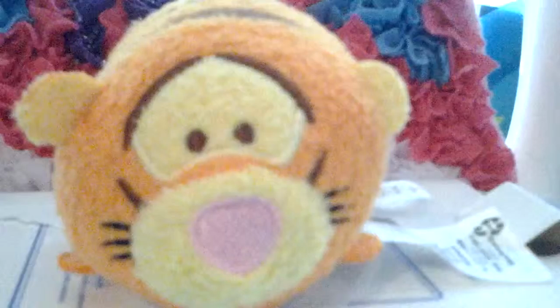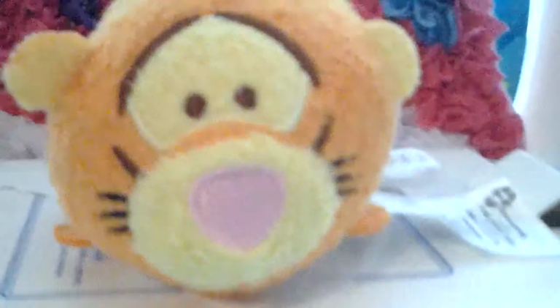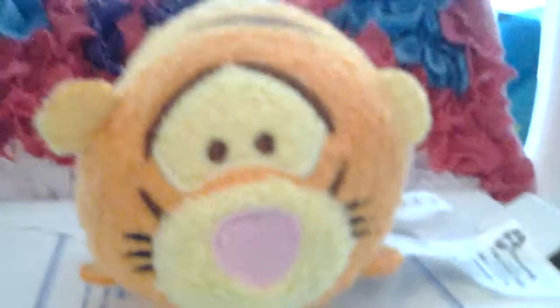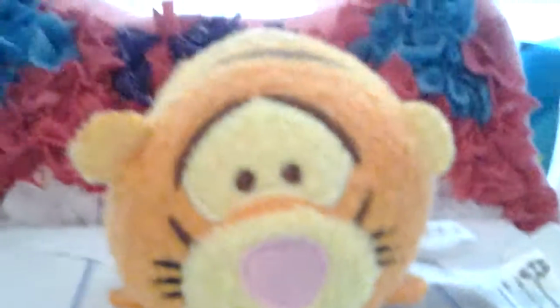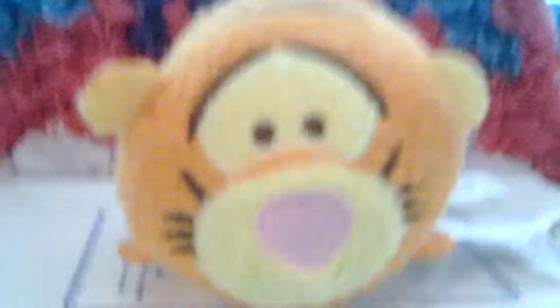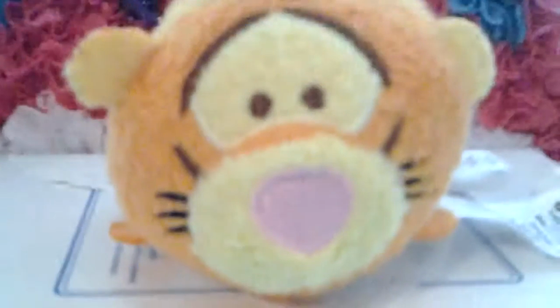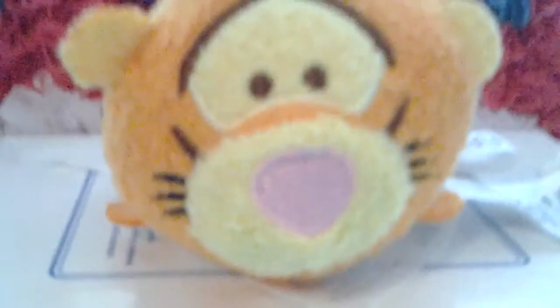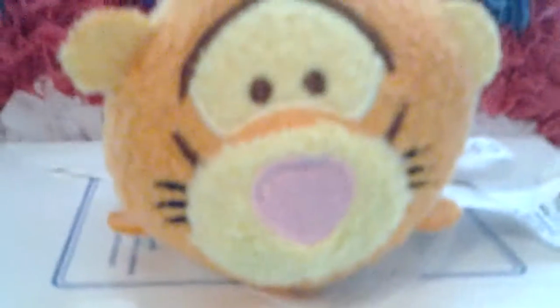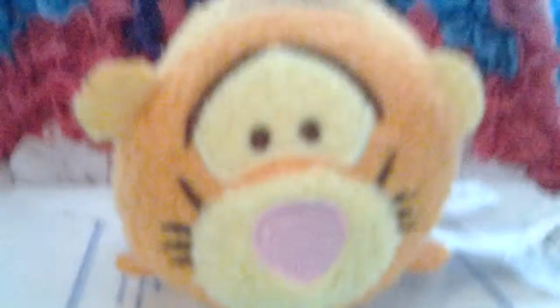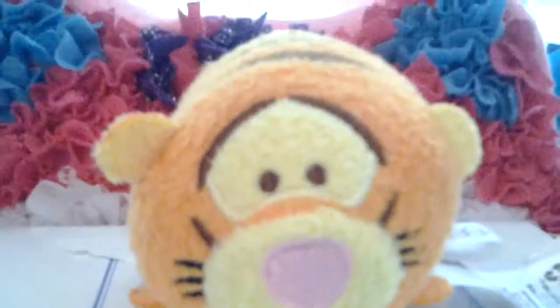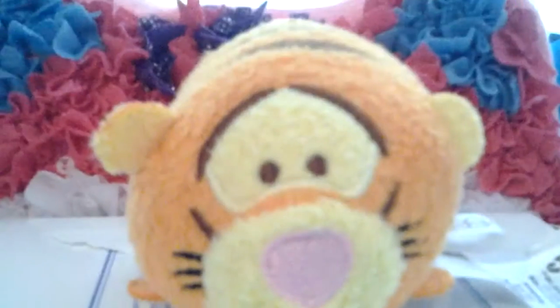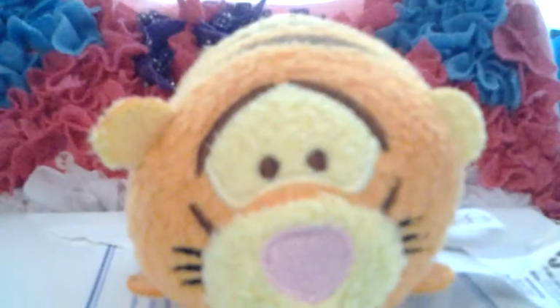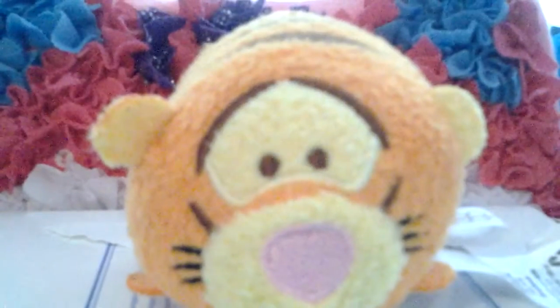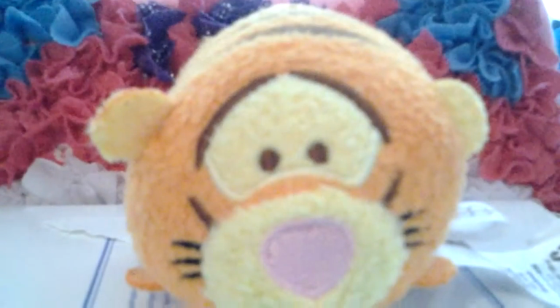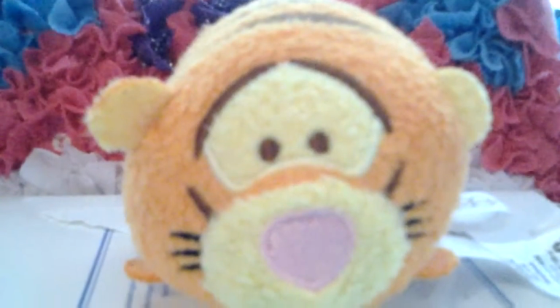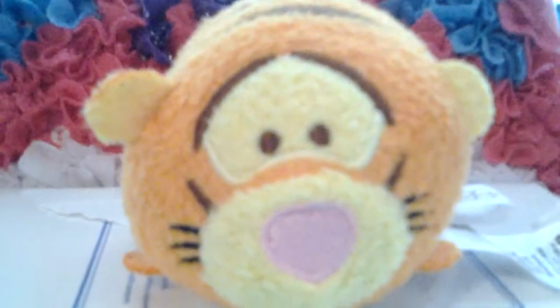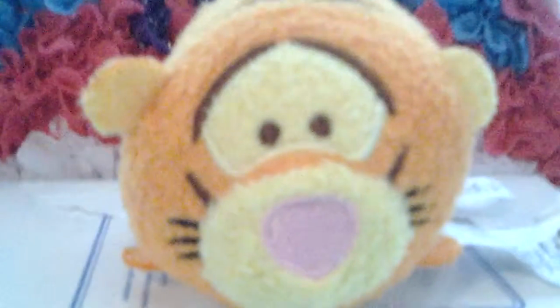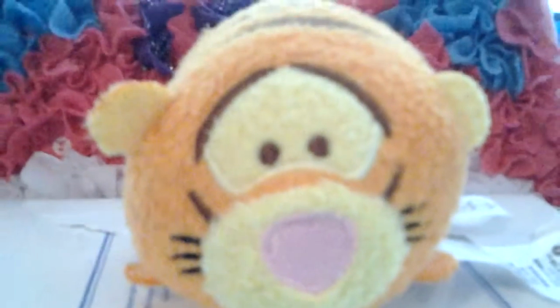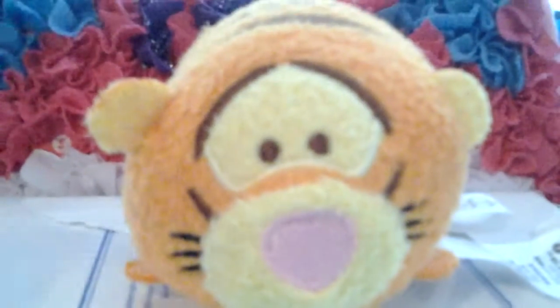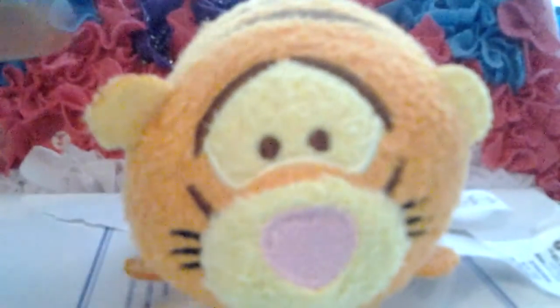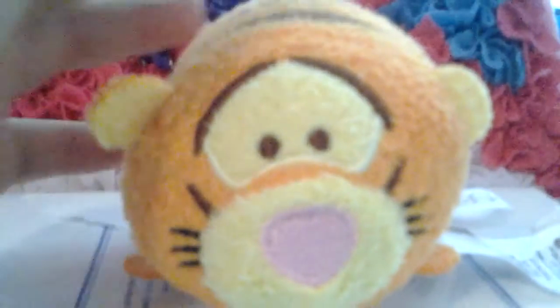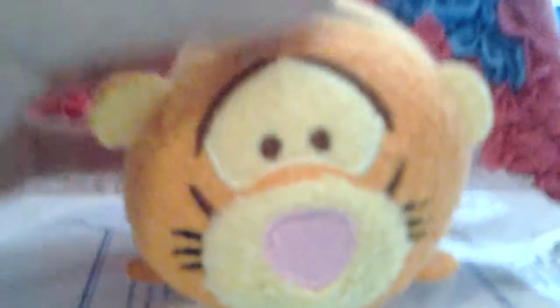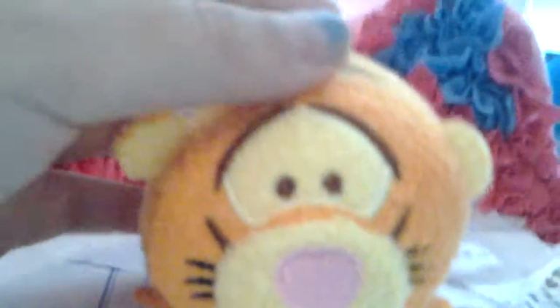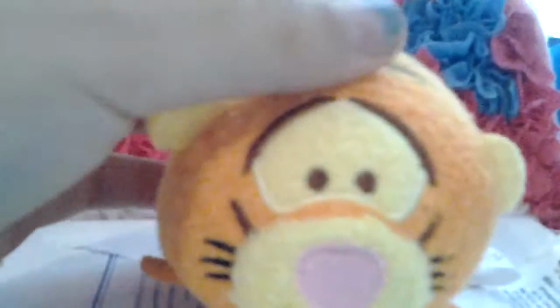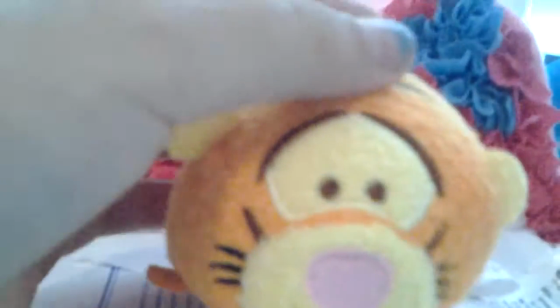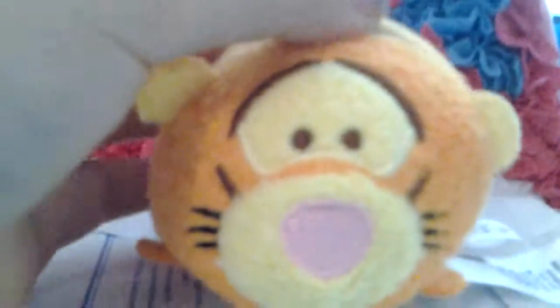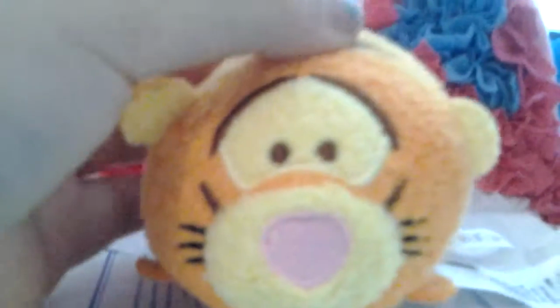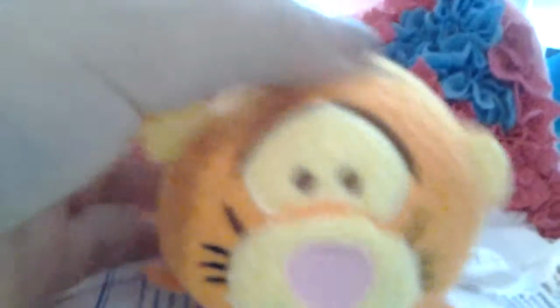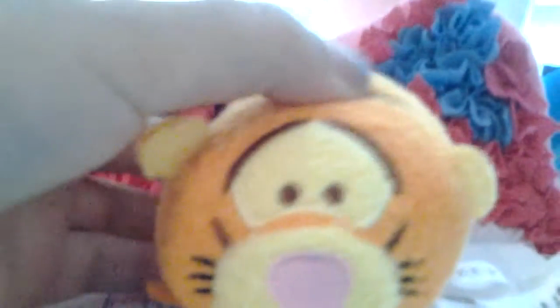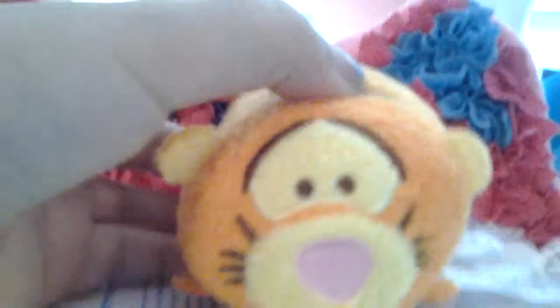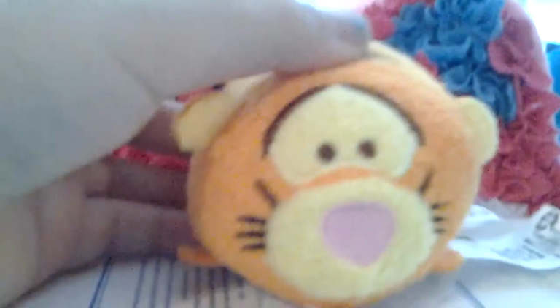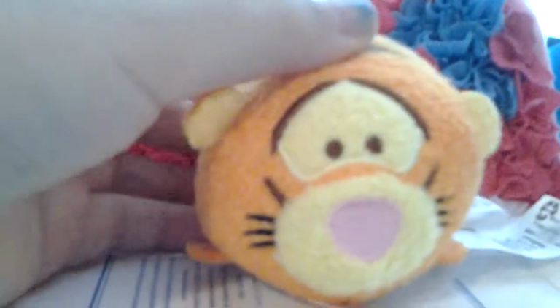Hi guys, and today I'm going to be doing a review on the Taker Zoom Zoom, so let's just get started.